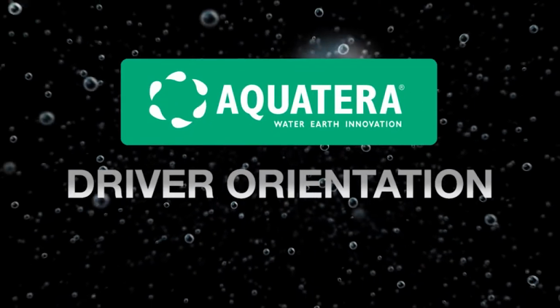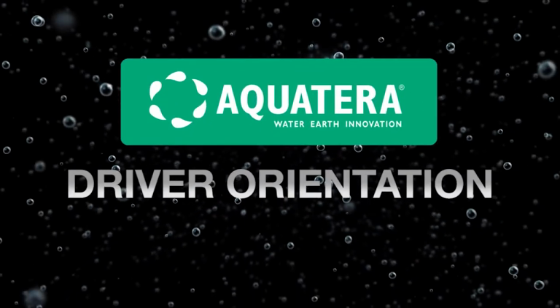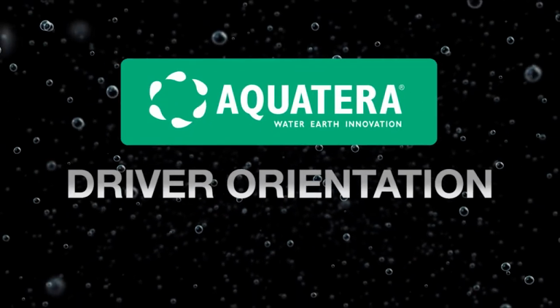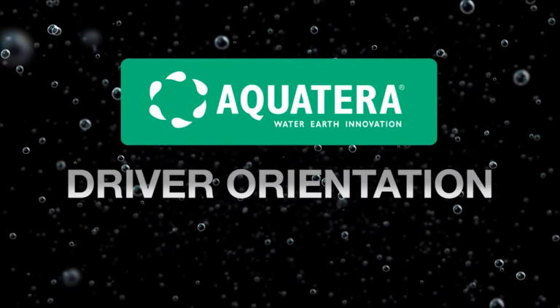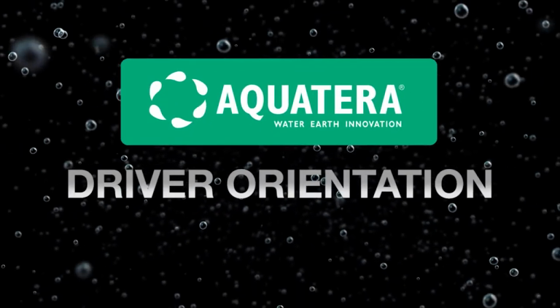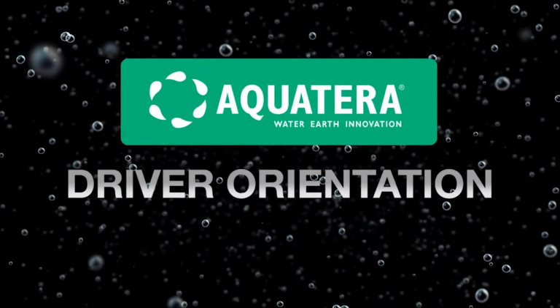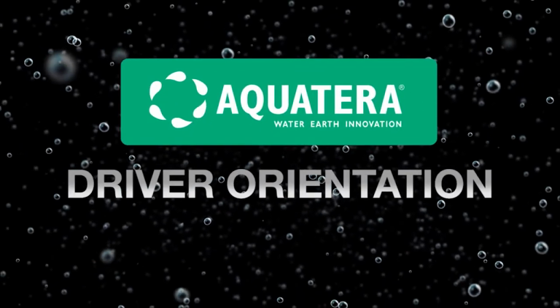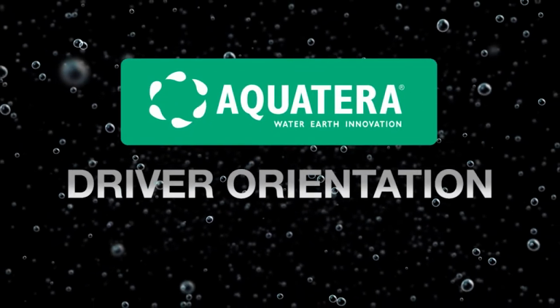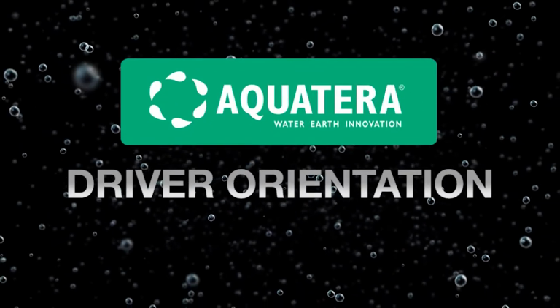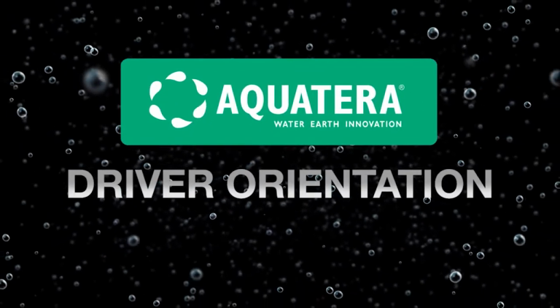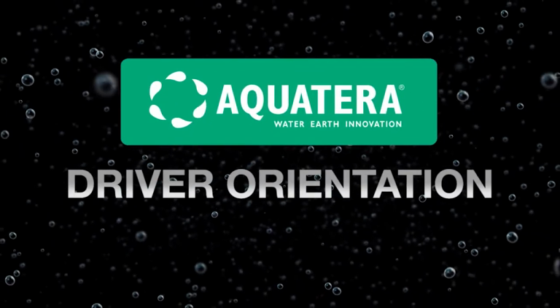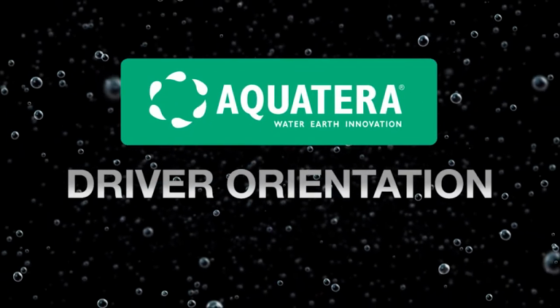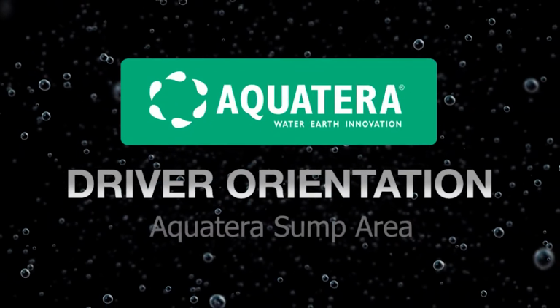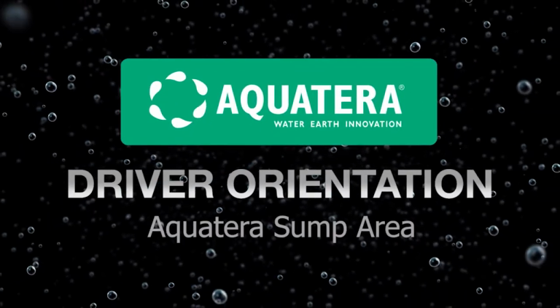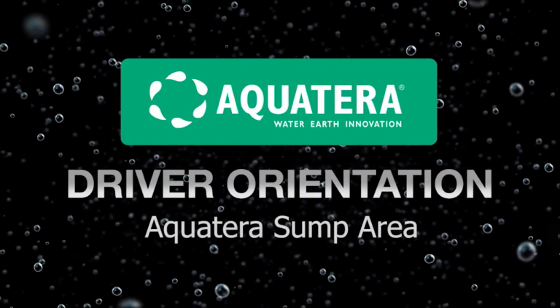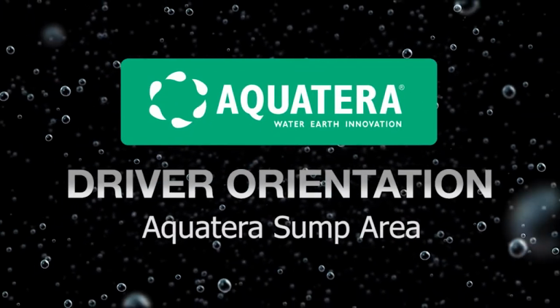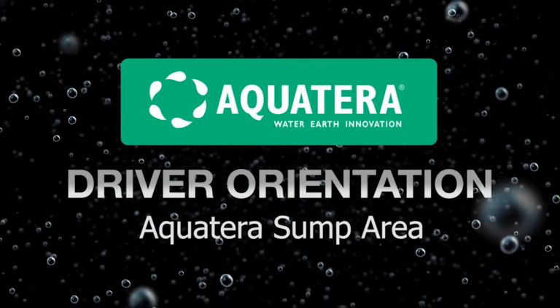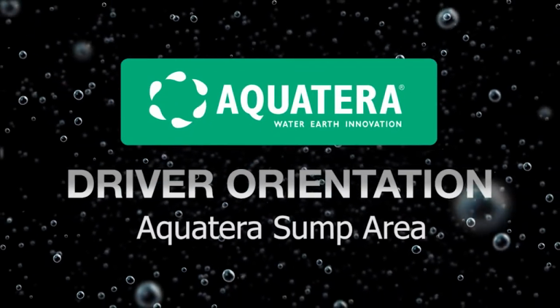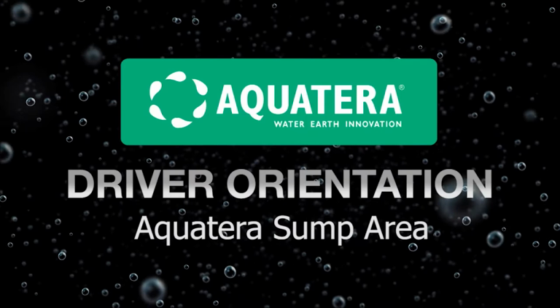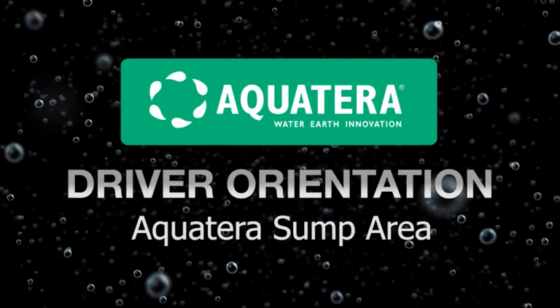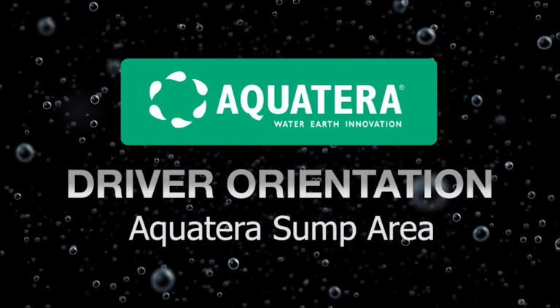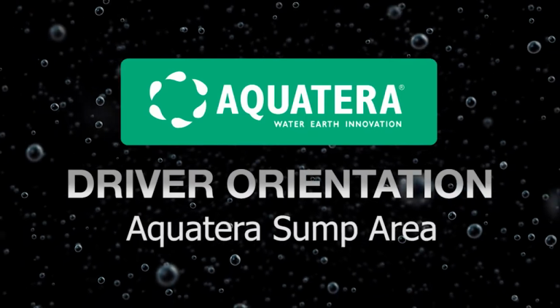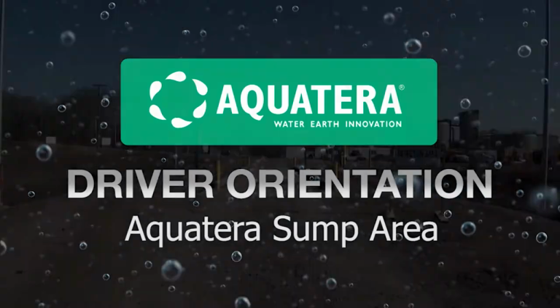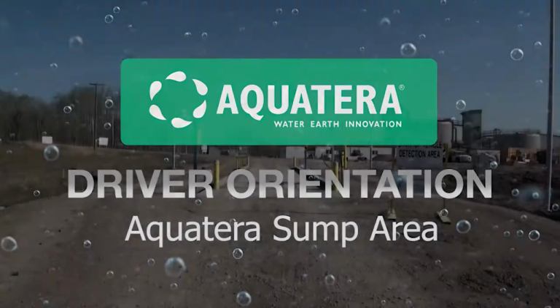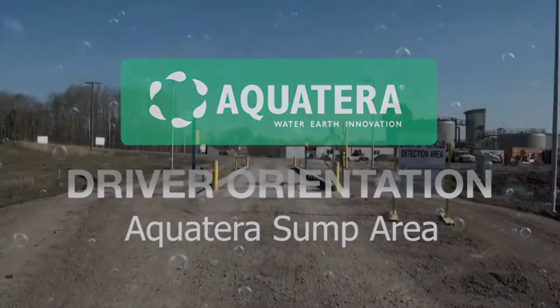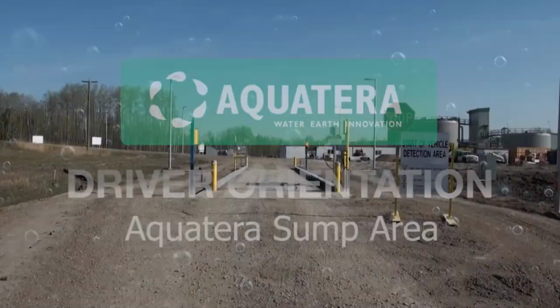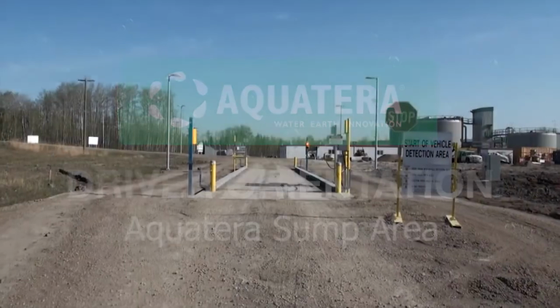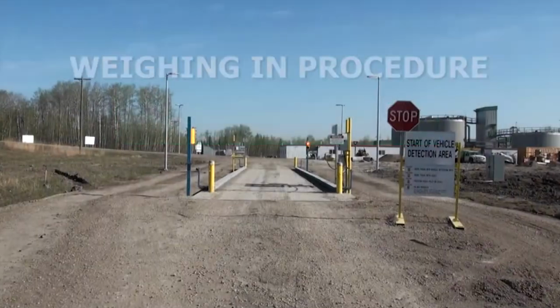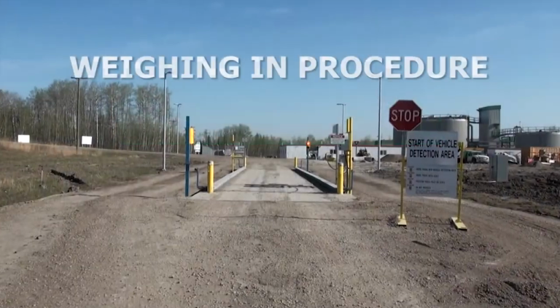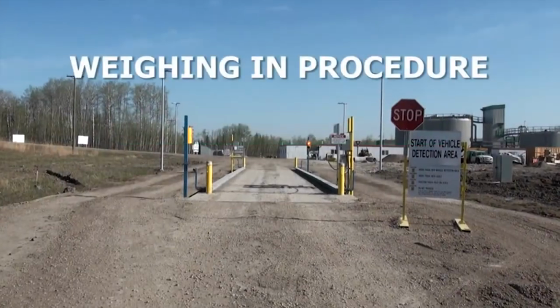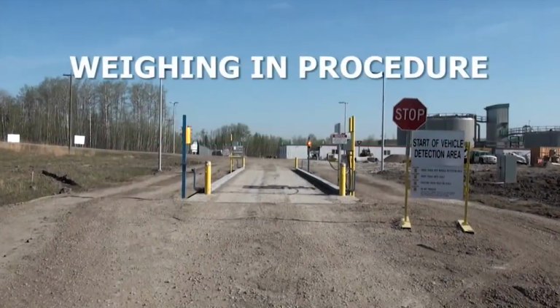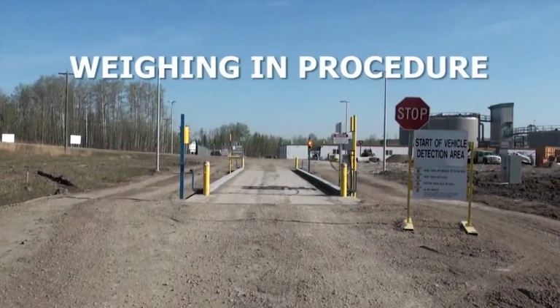This is a driver orientation video for all drivers weighing in and out at the Aqua Terra sump area.